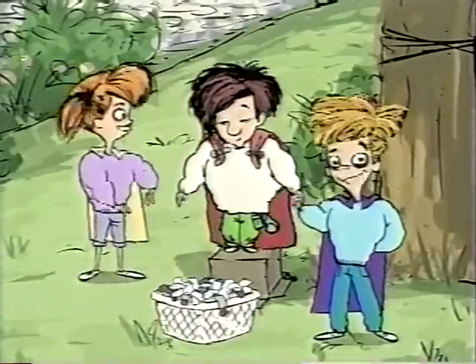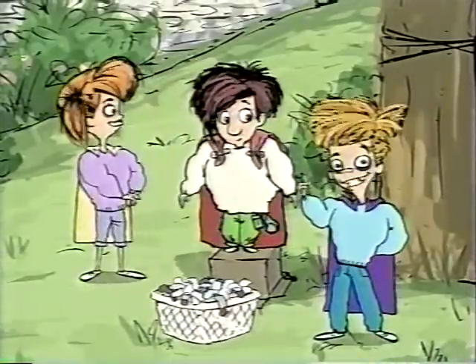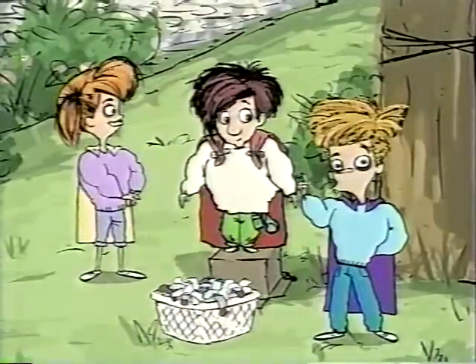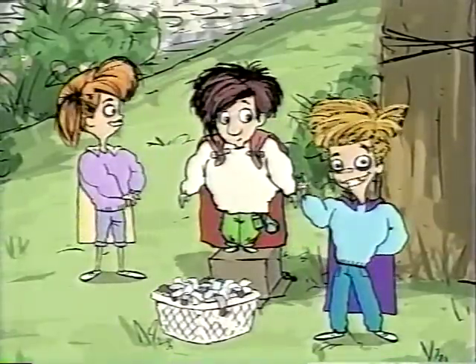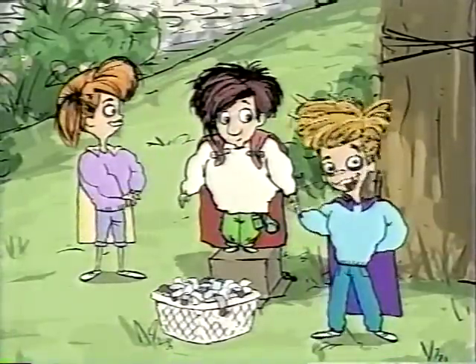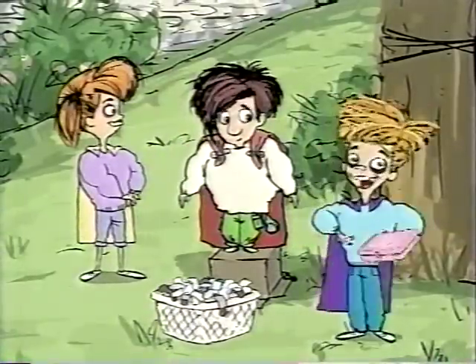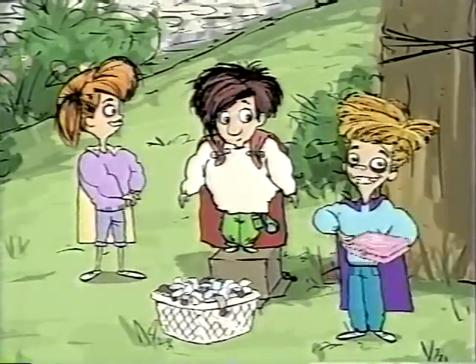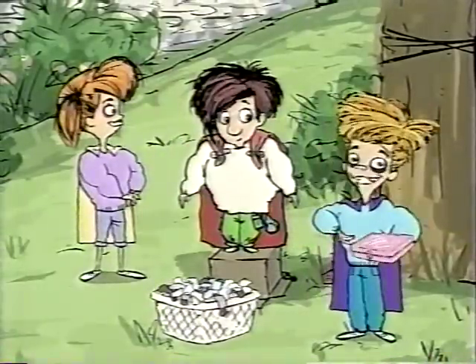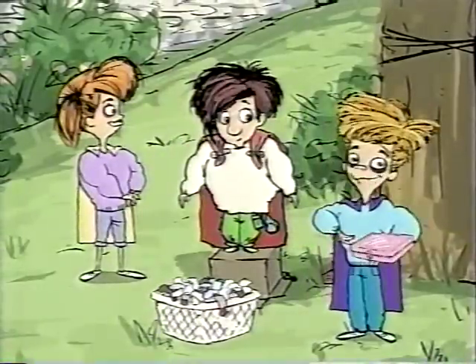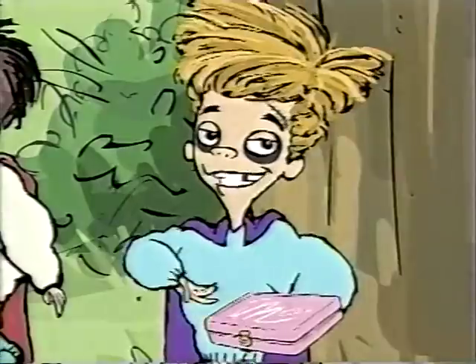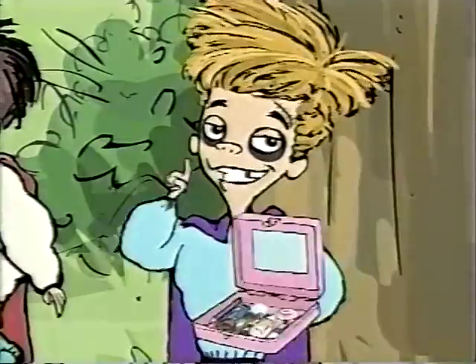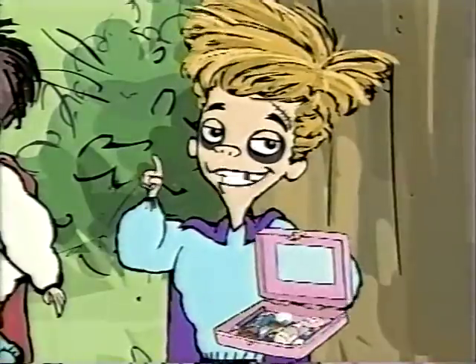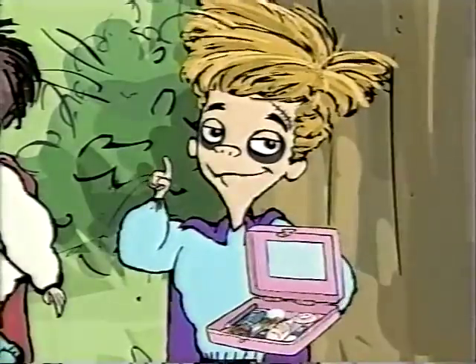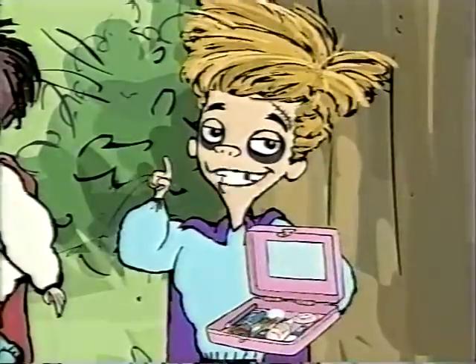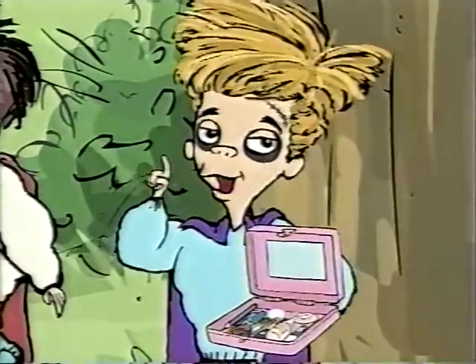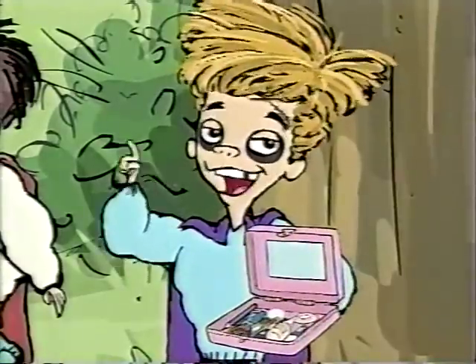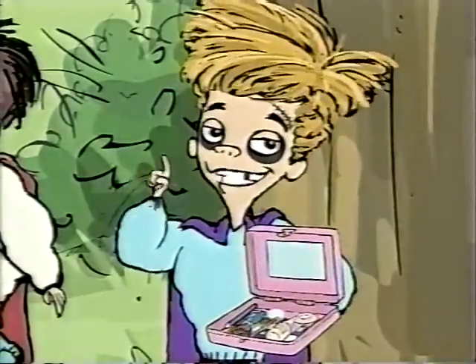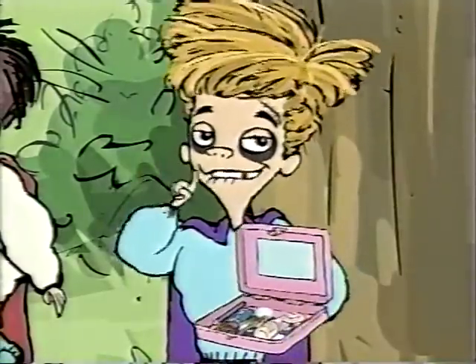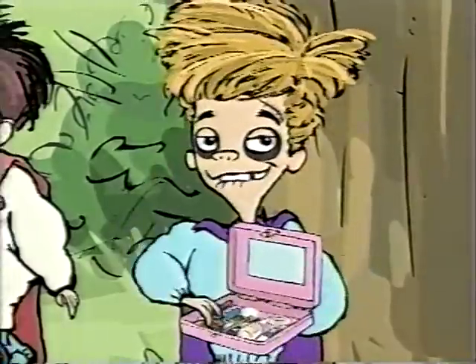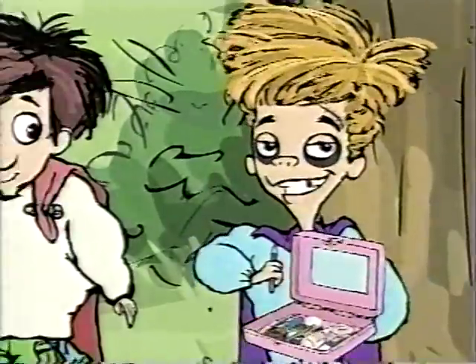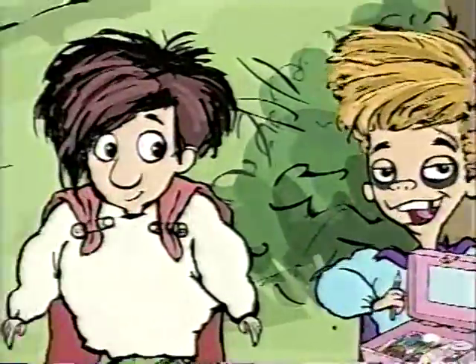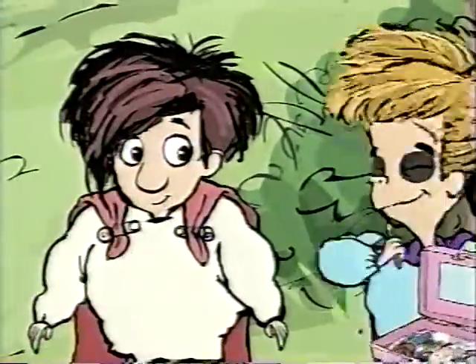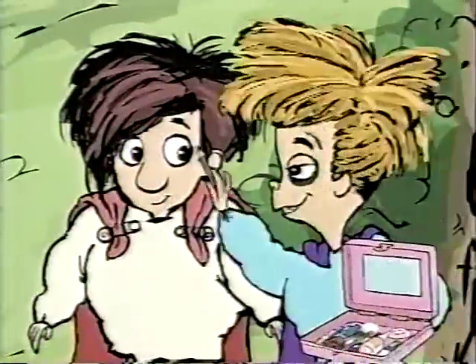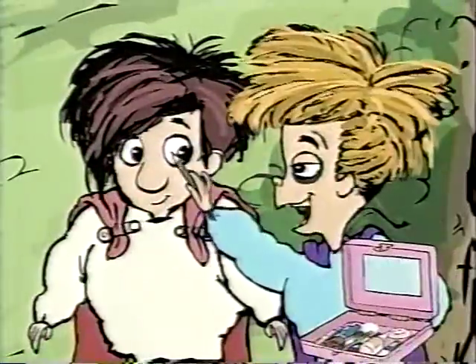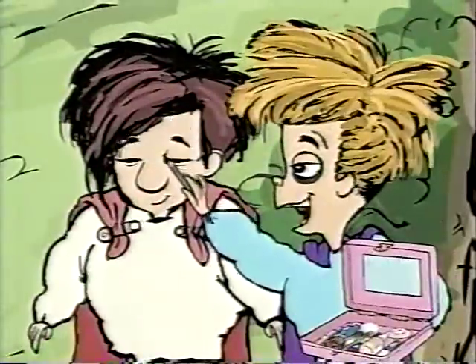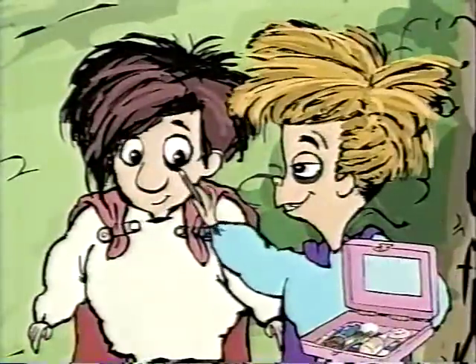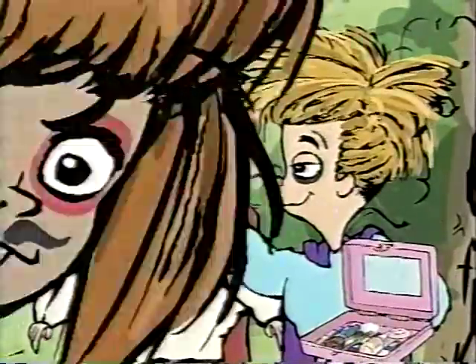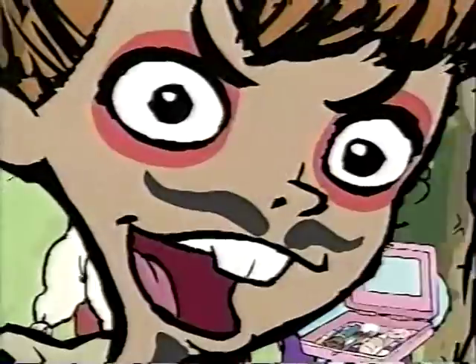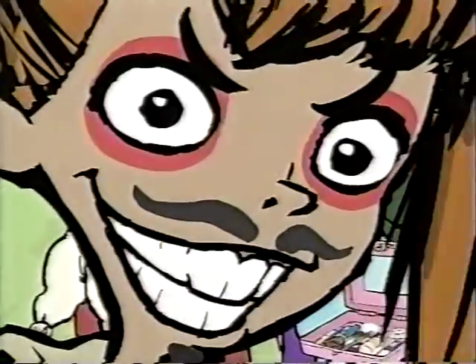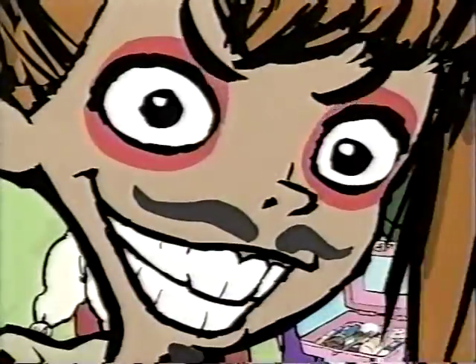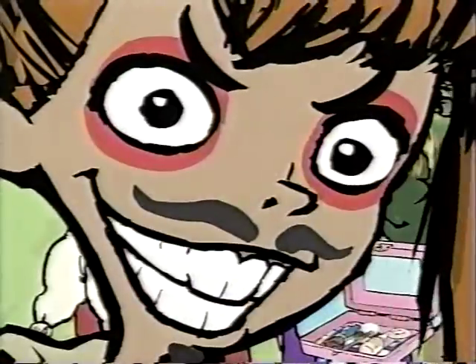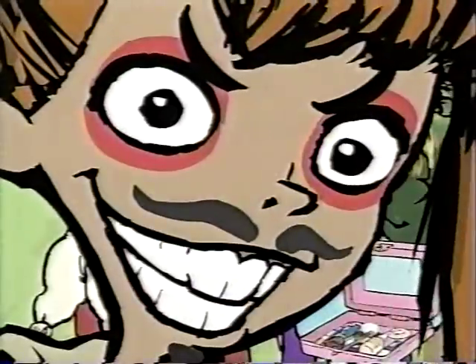Next, you need scary face makeup. Black eyebrow pencils are excellent for giving yourself a scary face. Arrgh!